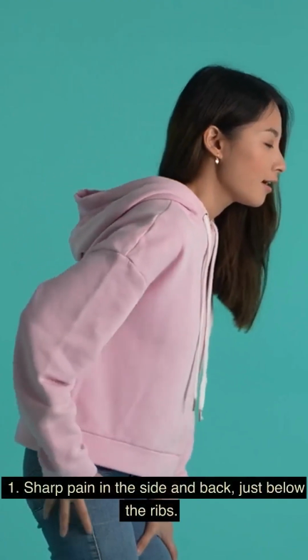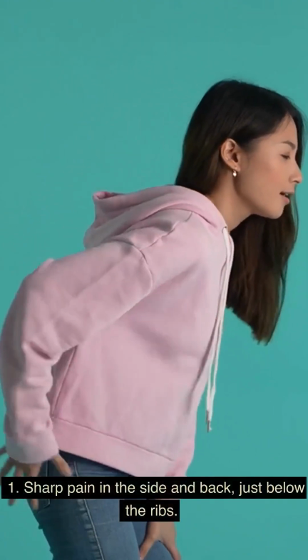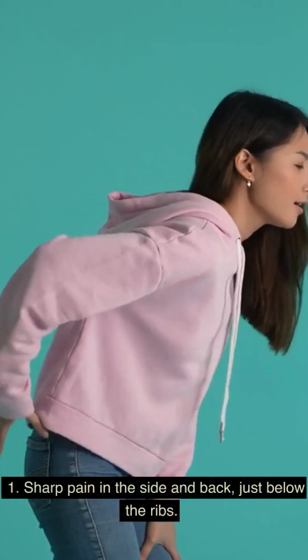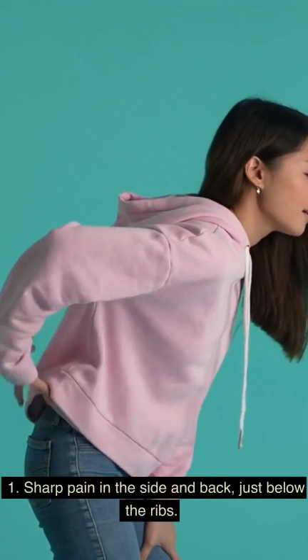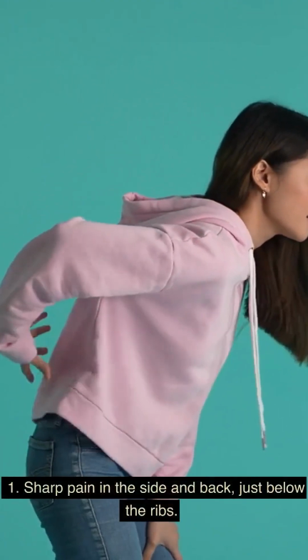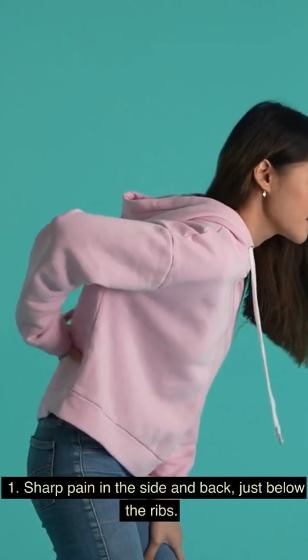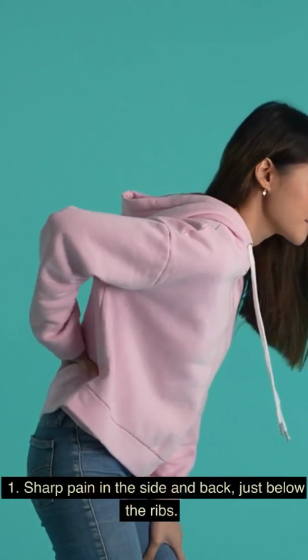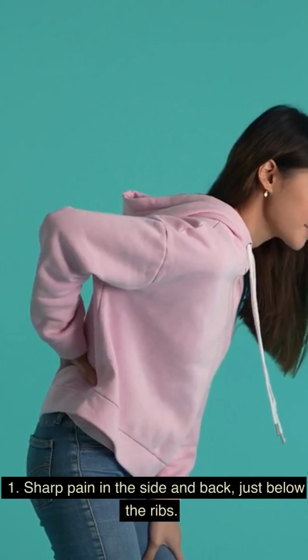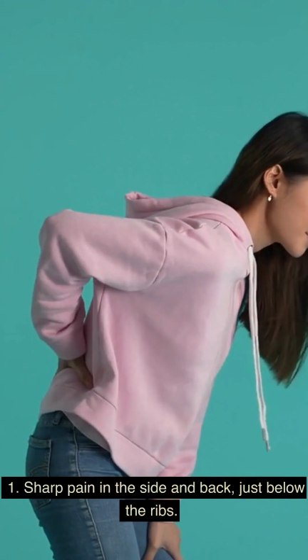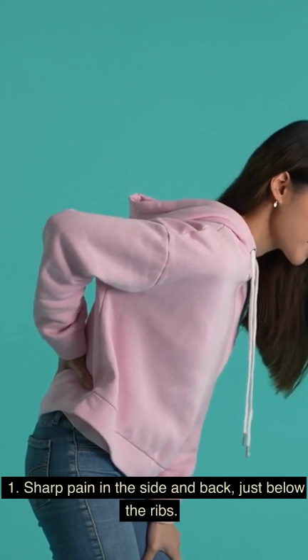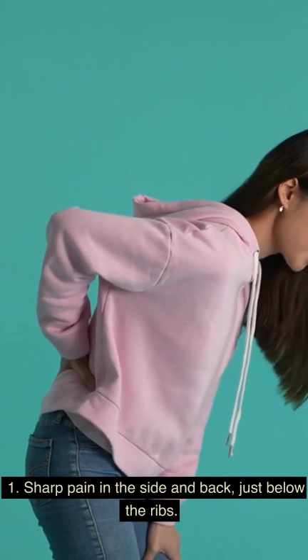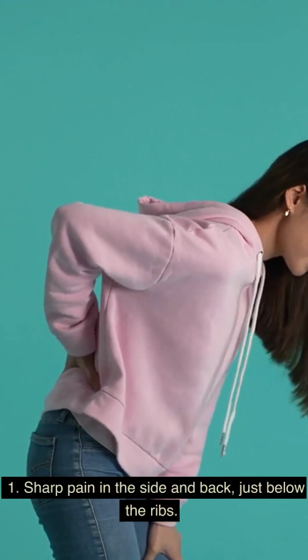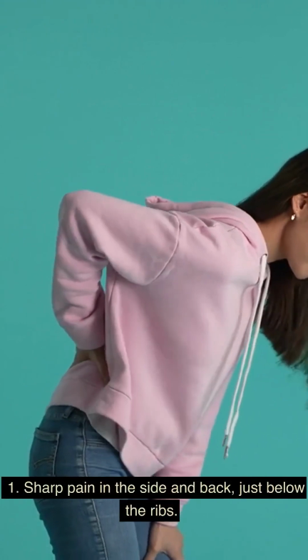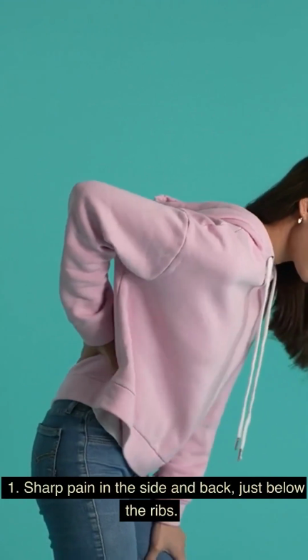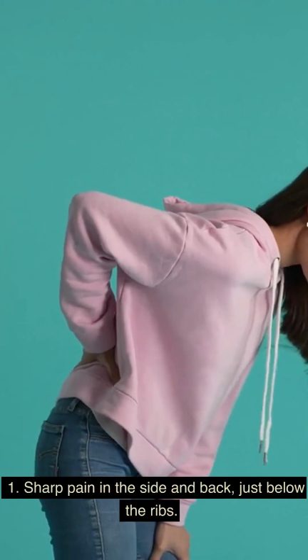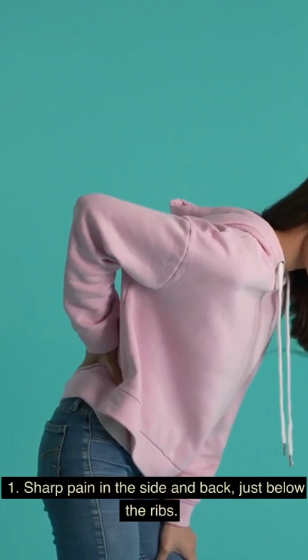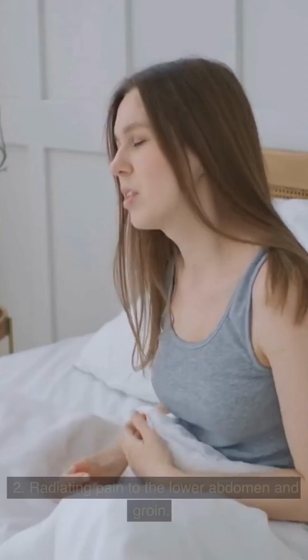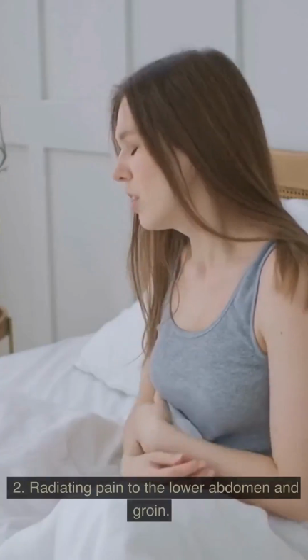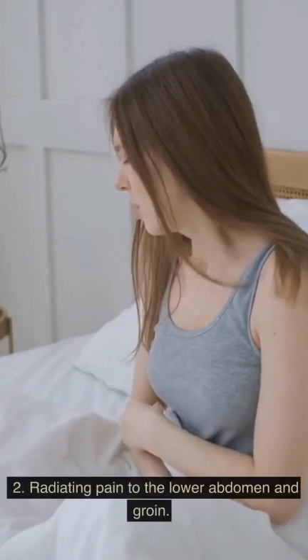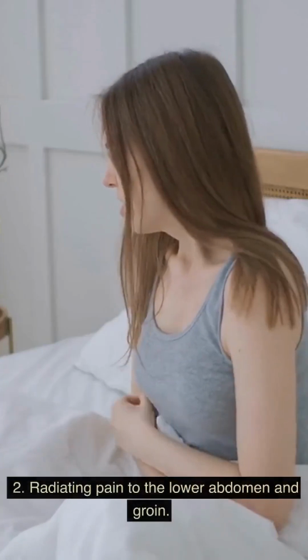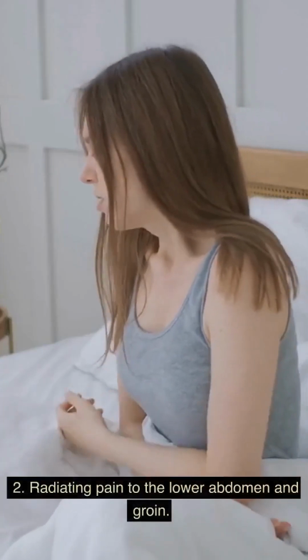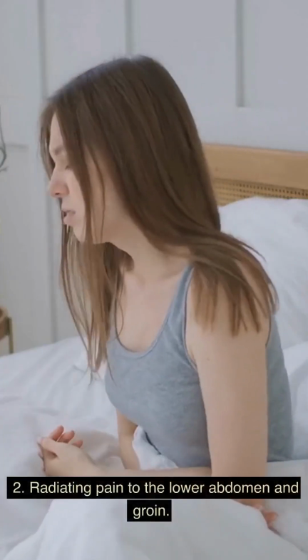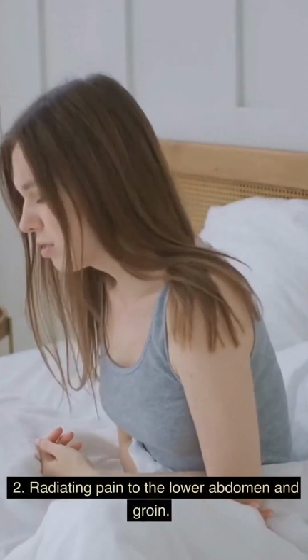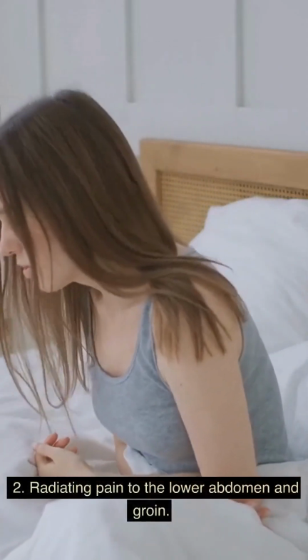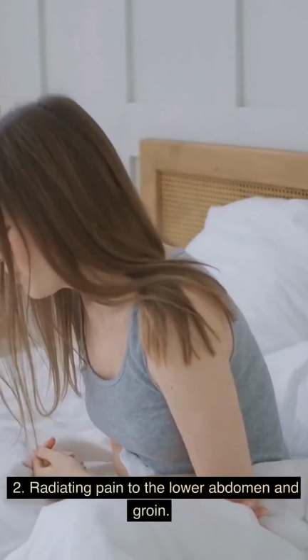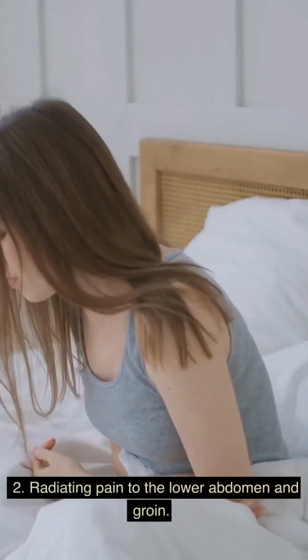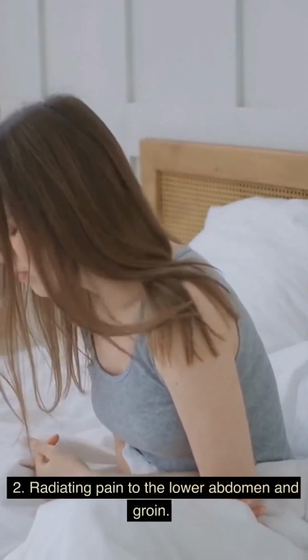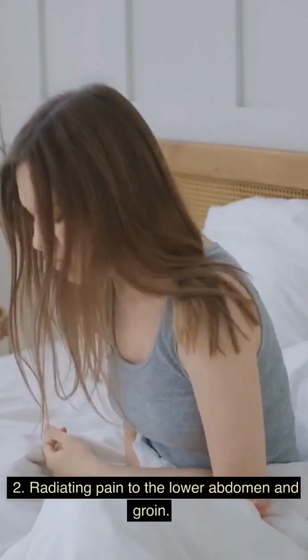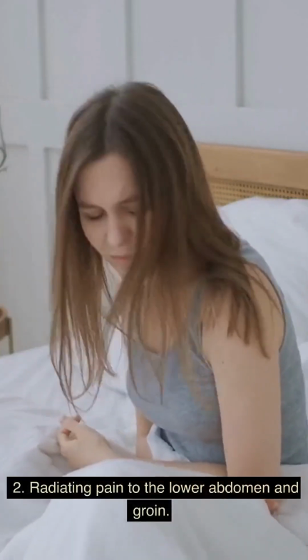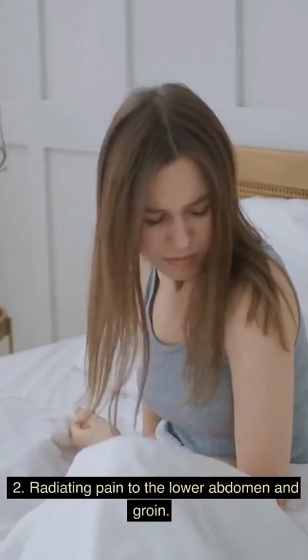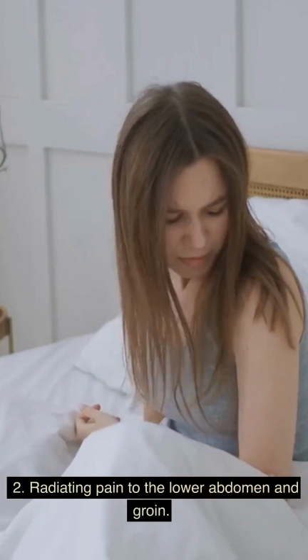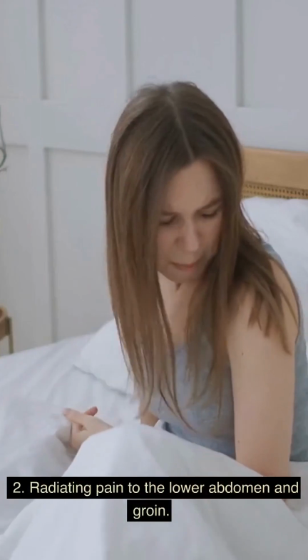1. Sharp pain in the side and back, just below the ribs. 2. Radiating pain to the lower abdomen and groin.